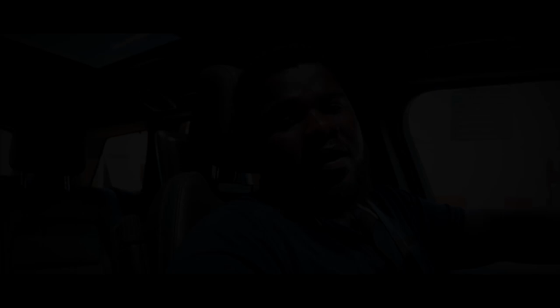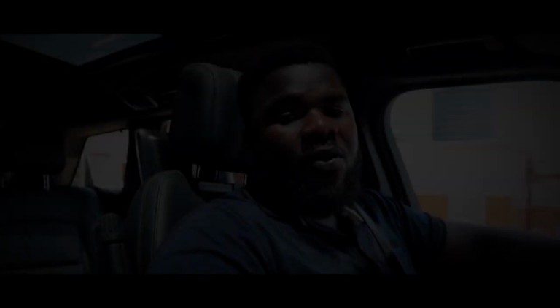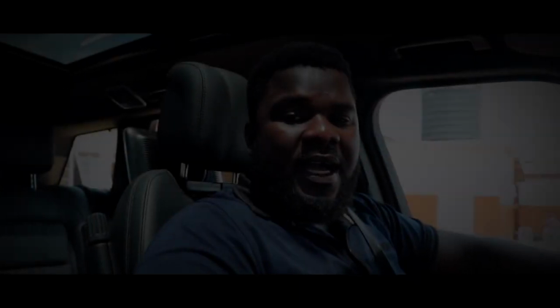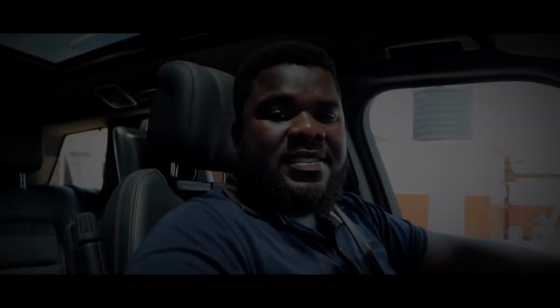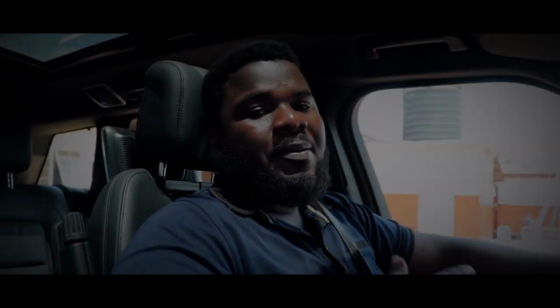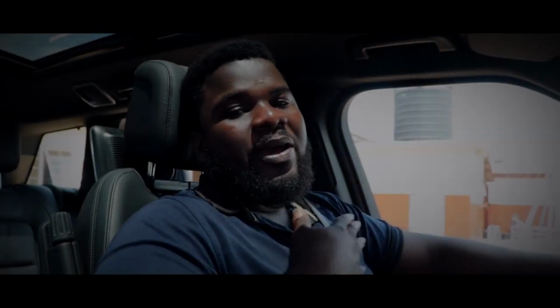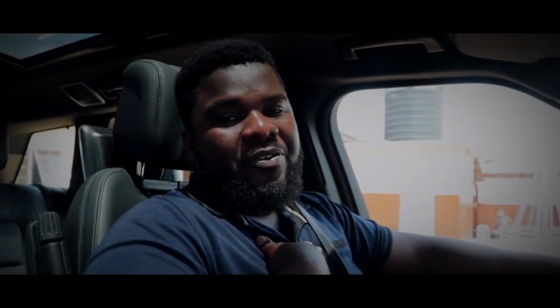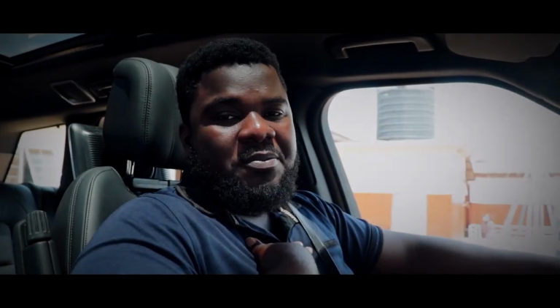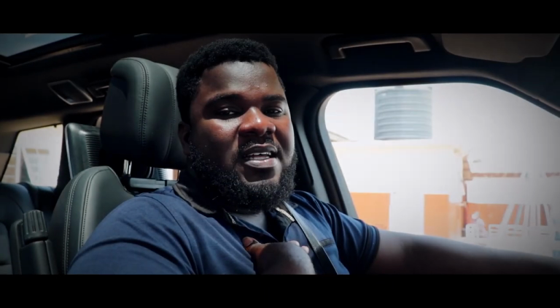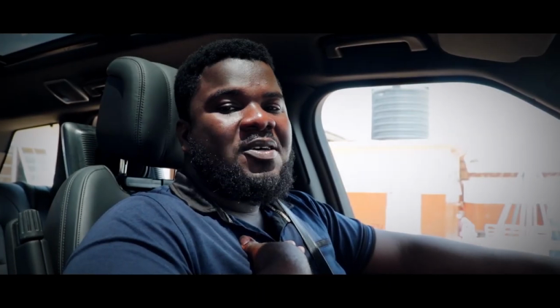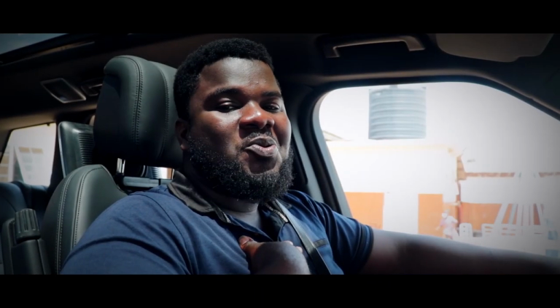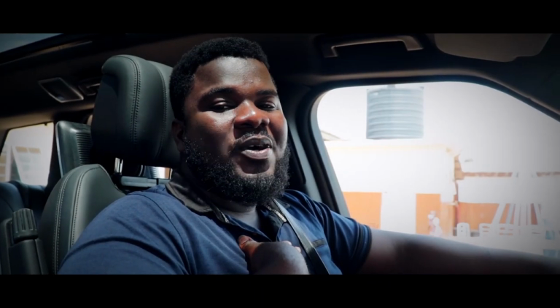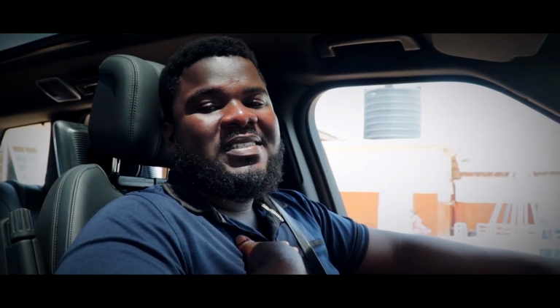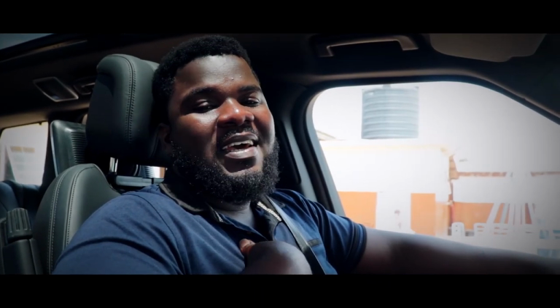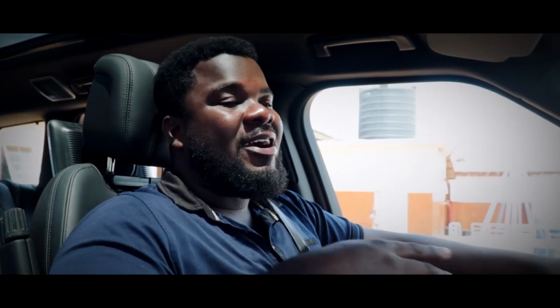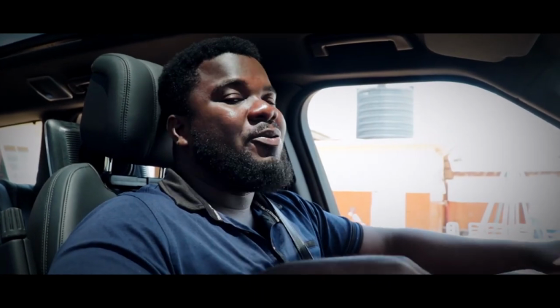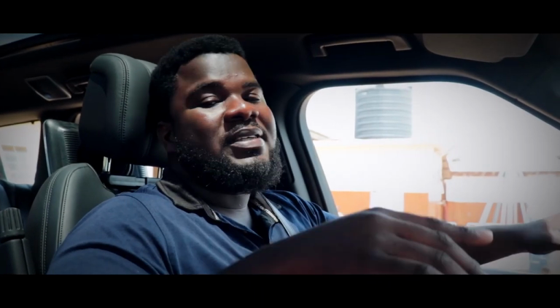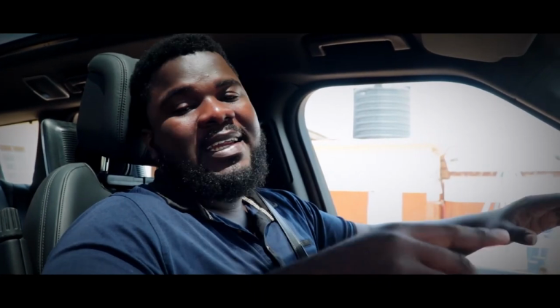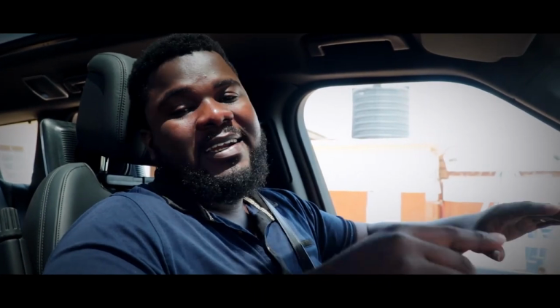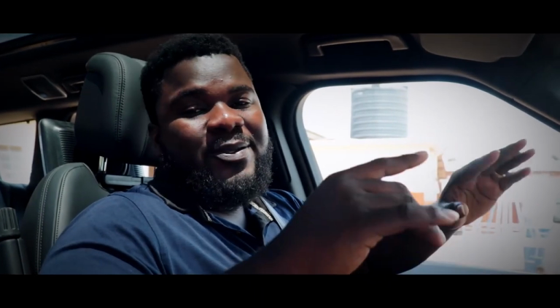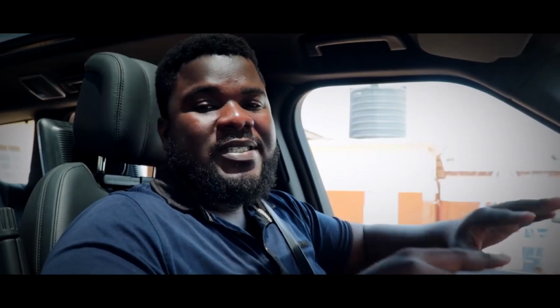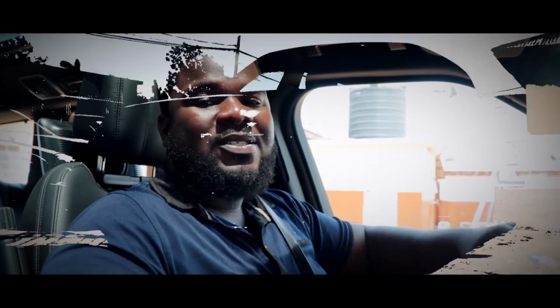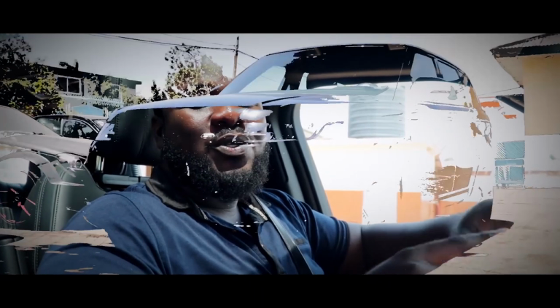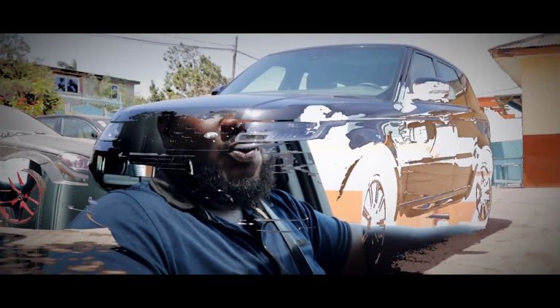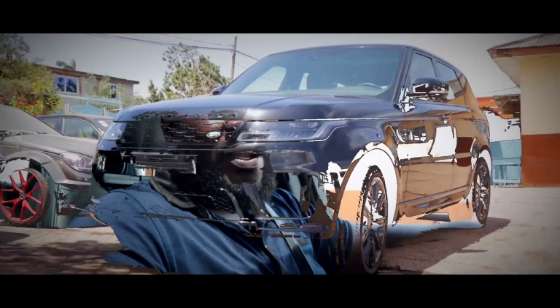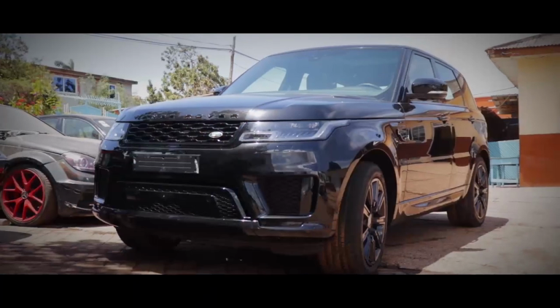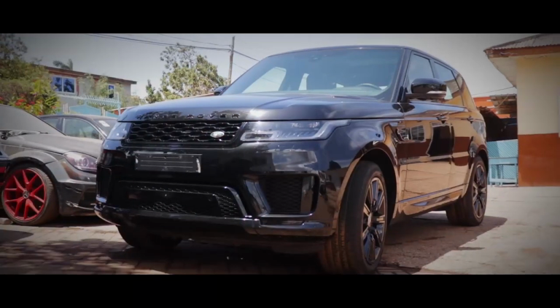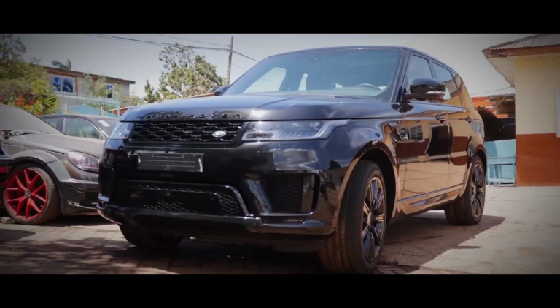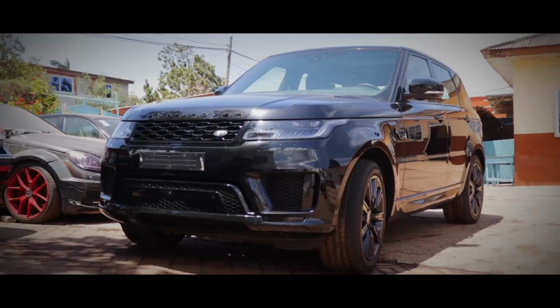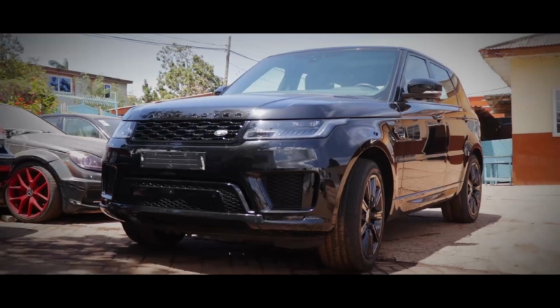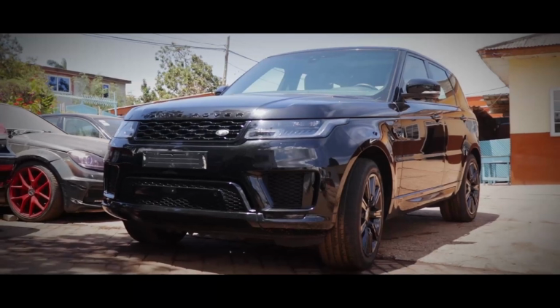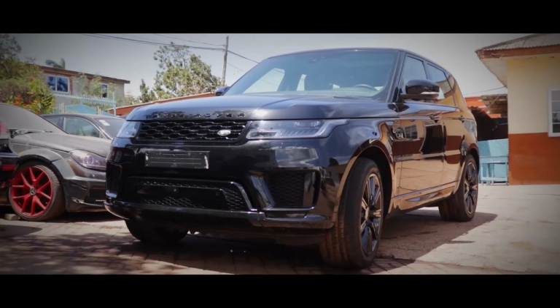Hello guys, I'm Kelvin from Stankas Auto Works and right here we're sitting in the 2021 Range Rover Sports Hybrid.